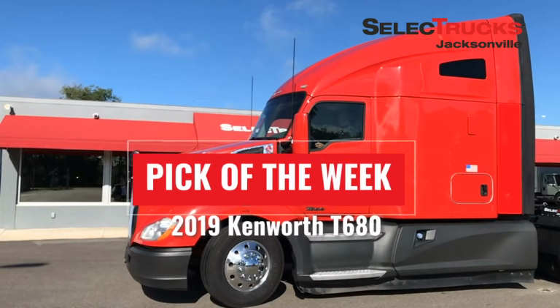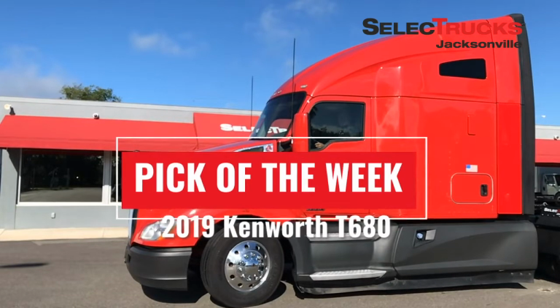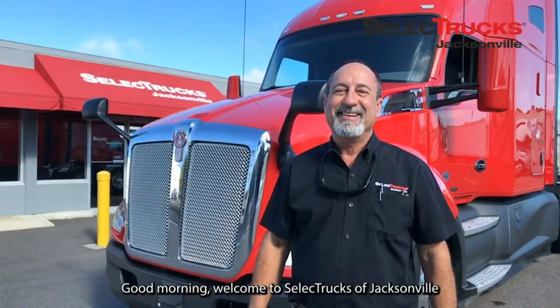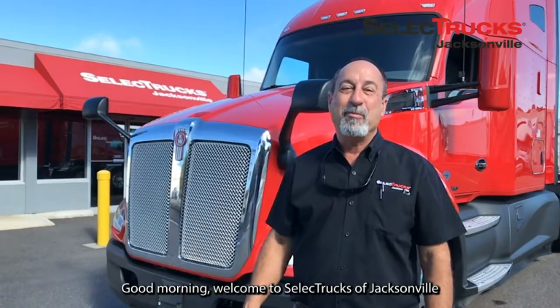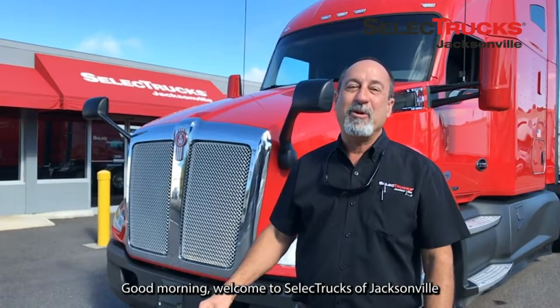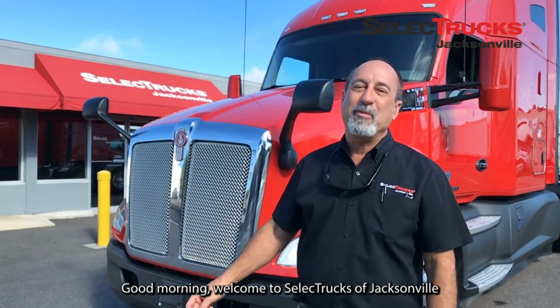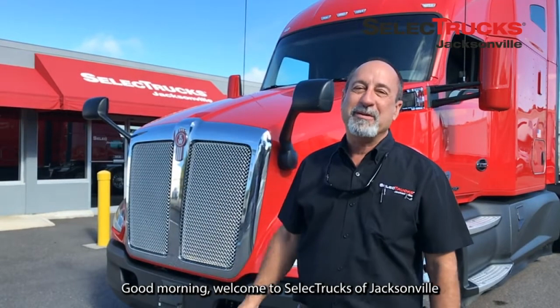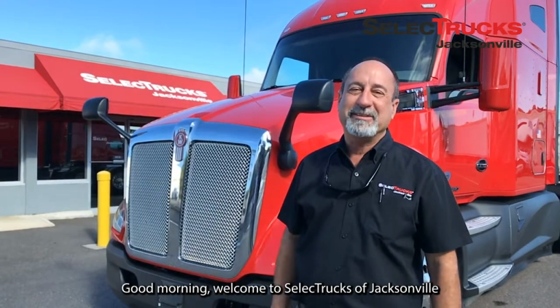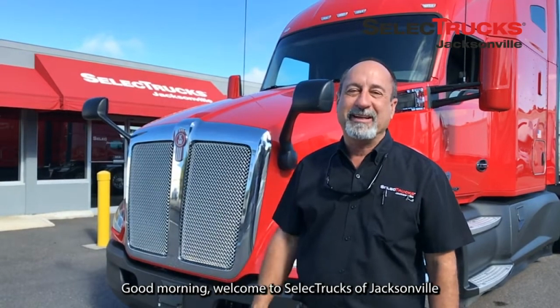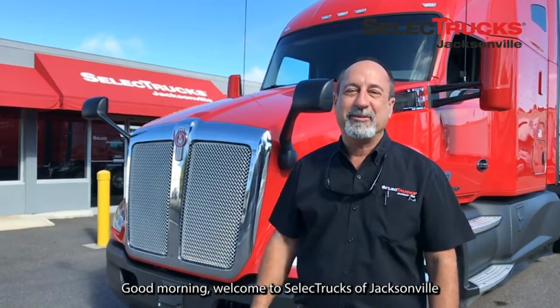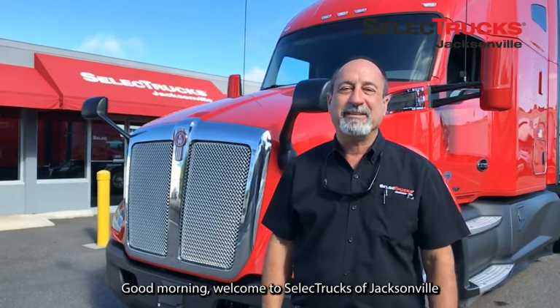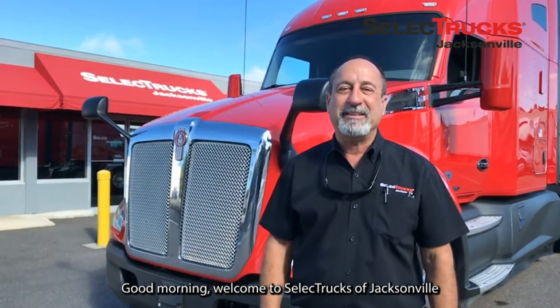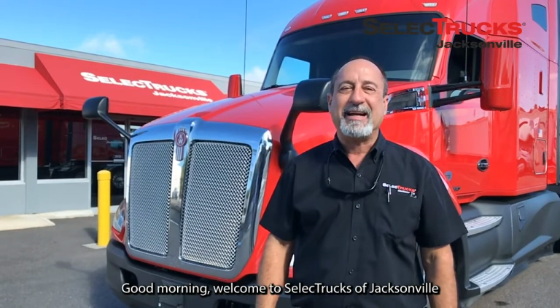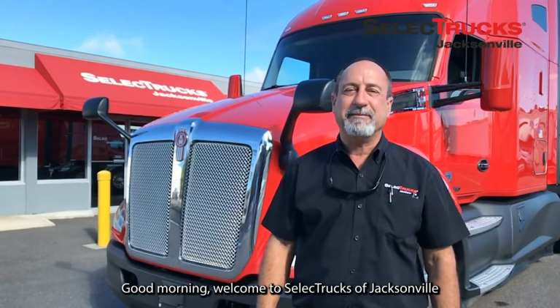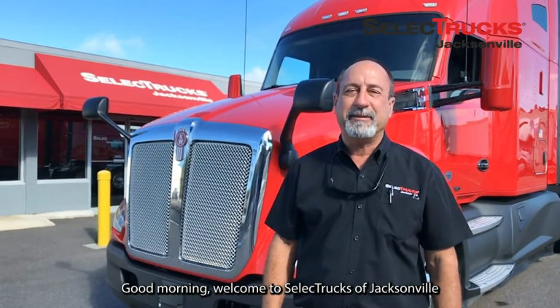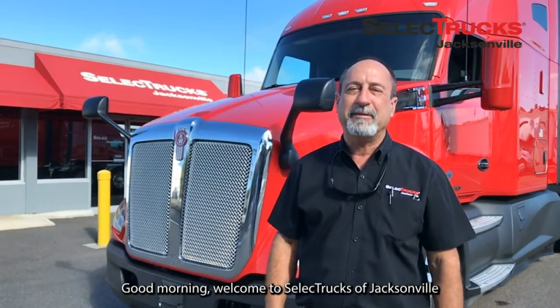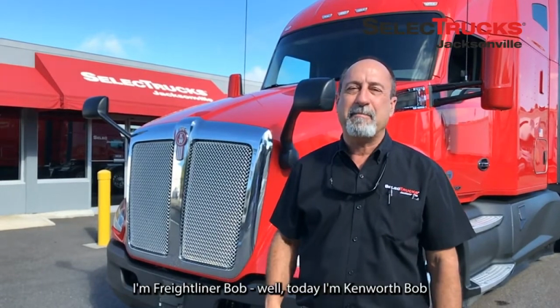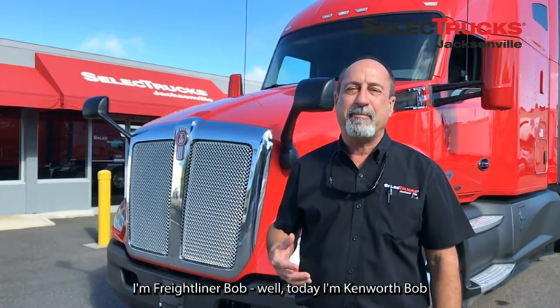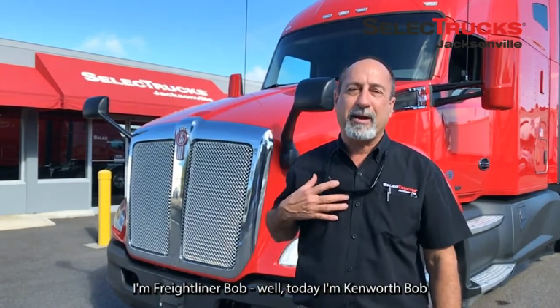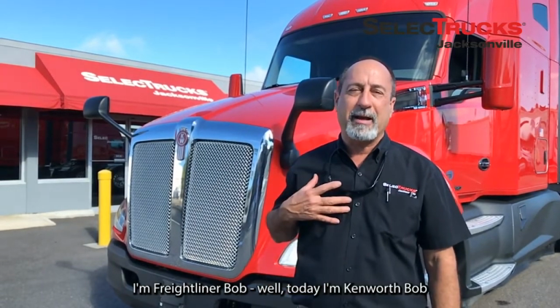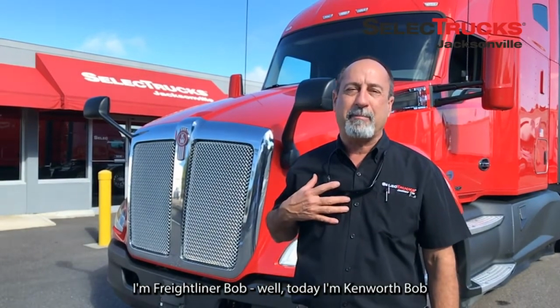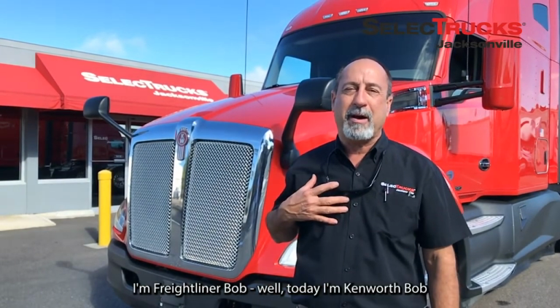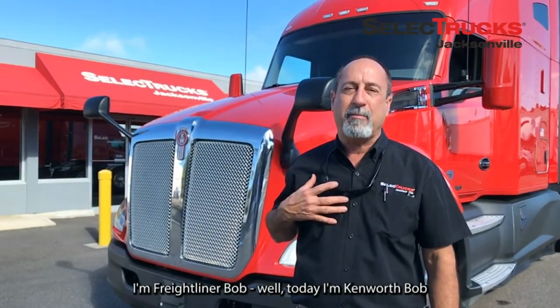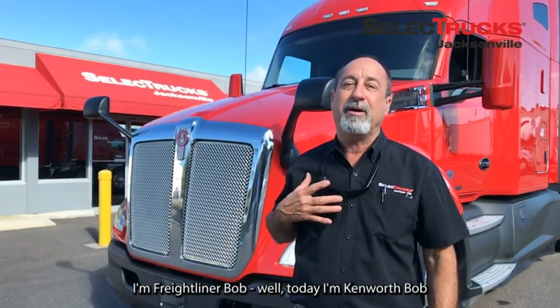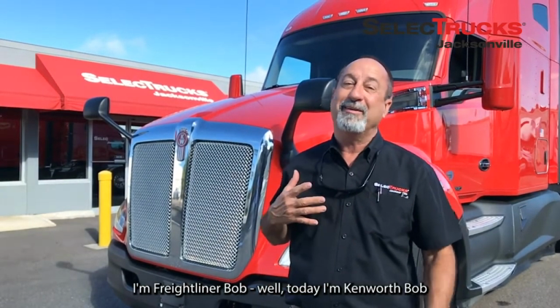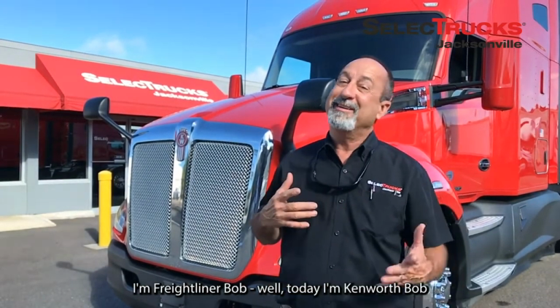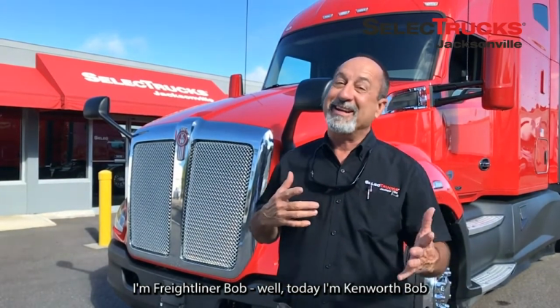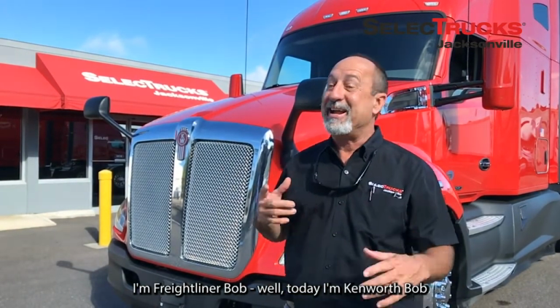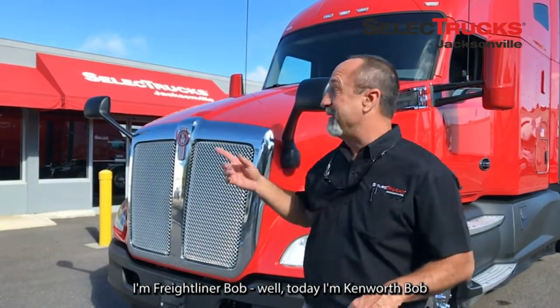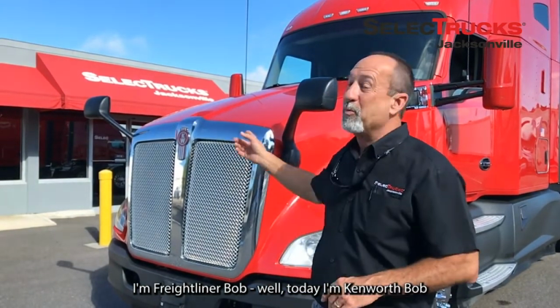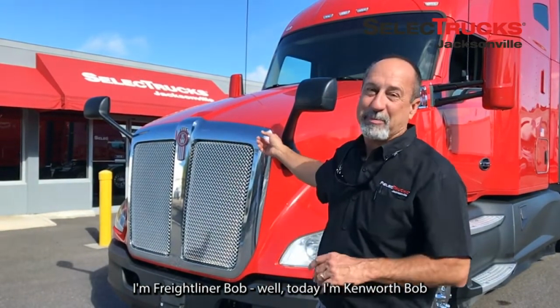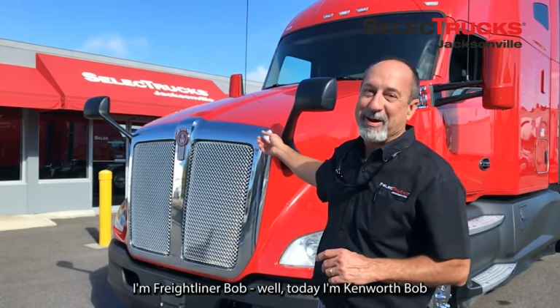Good morning and welcome to Select Trucks of Jacksonville. I'm Braitliner Bob — well, today I'm Kenworth Bob.